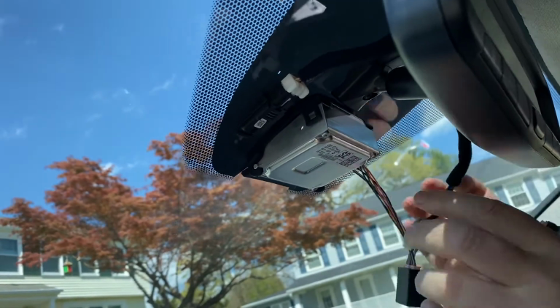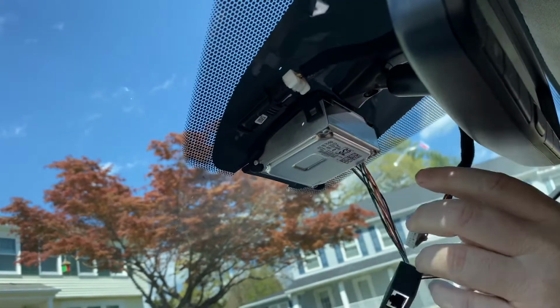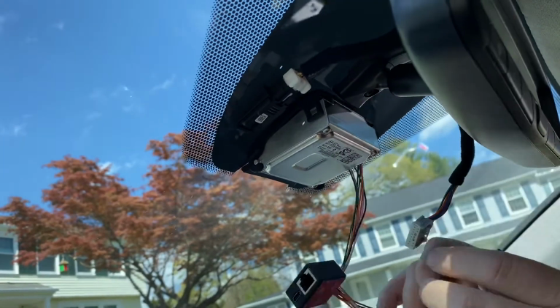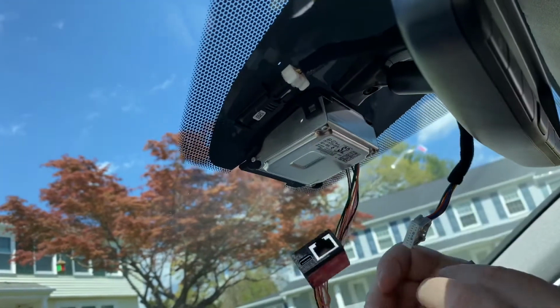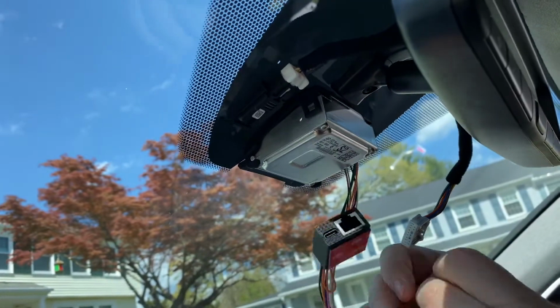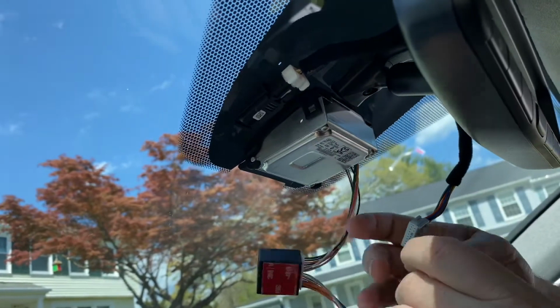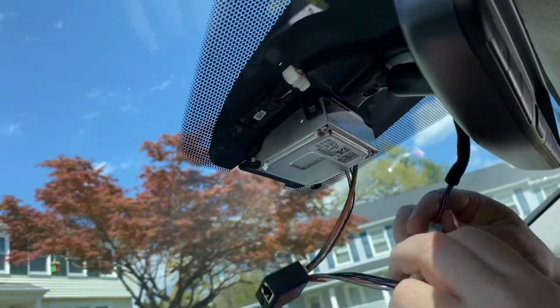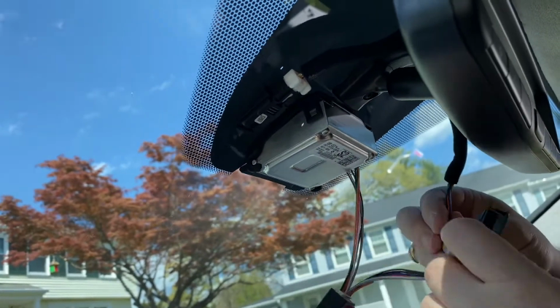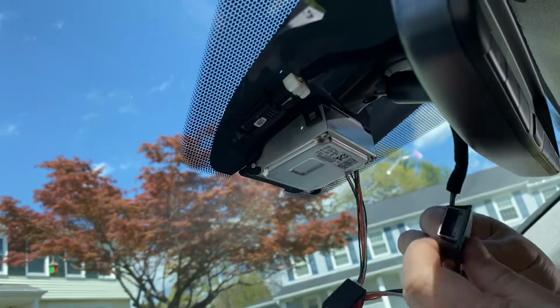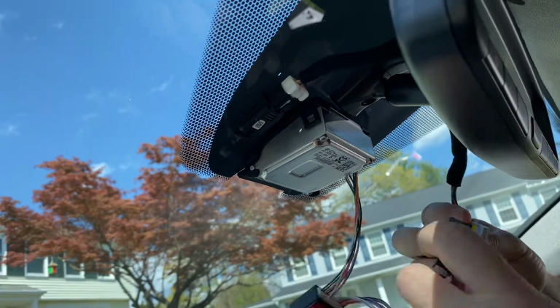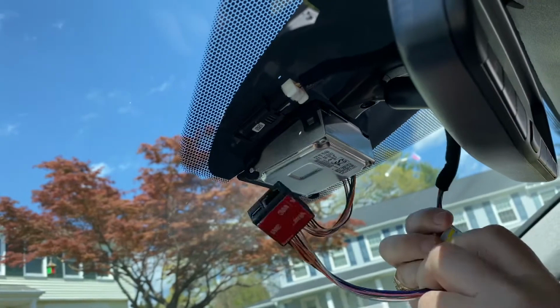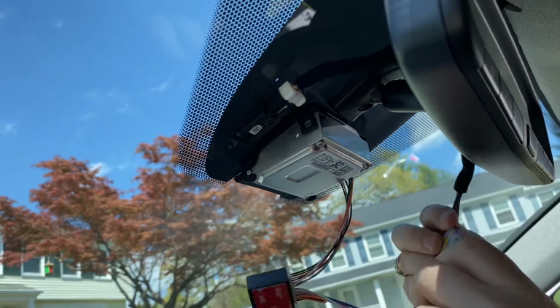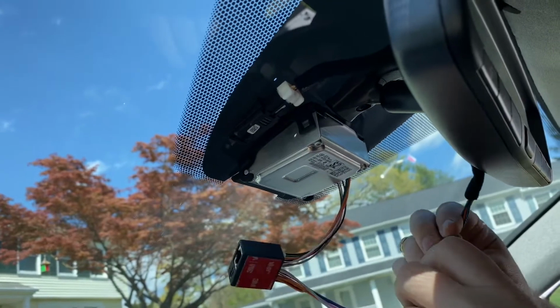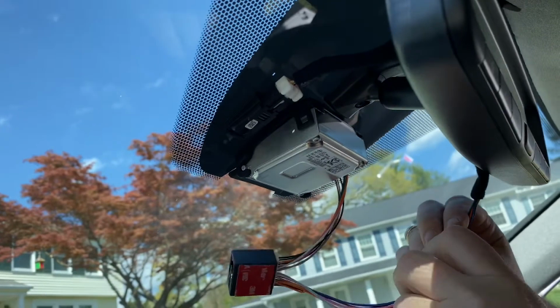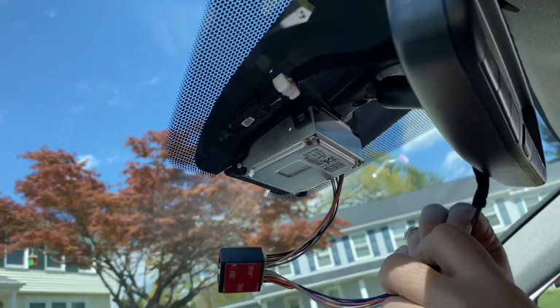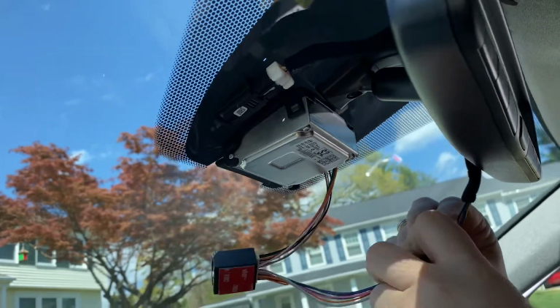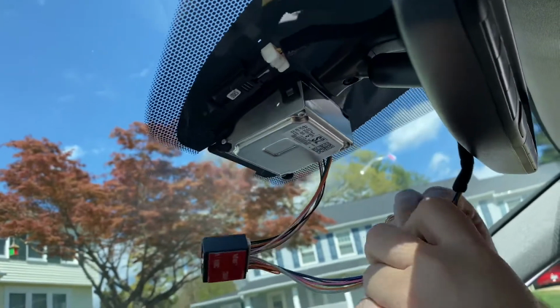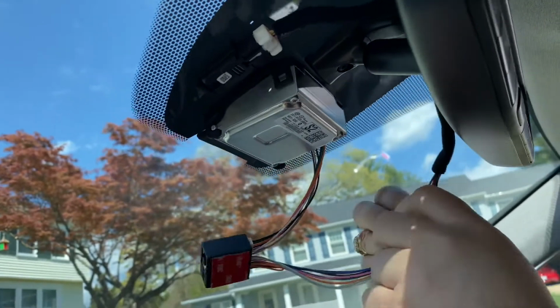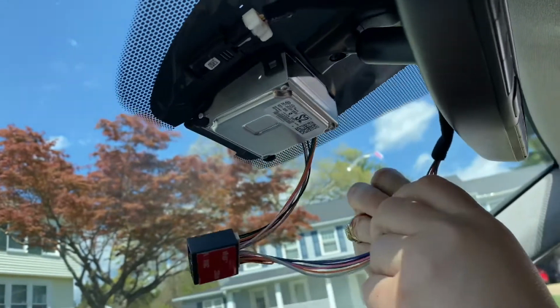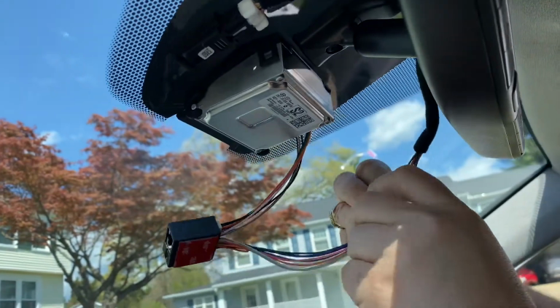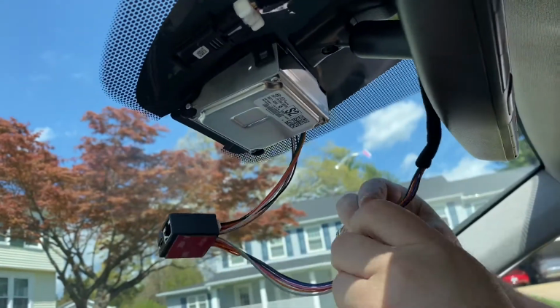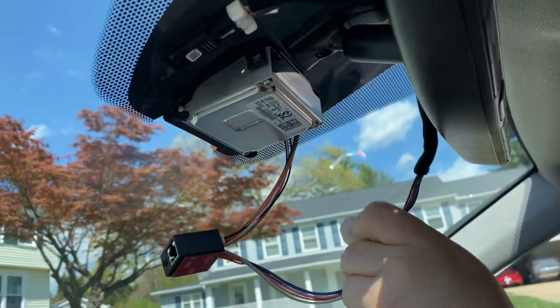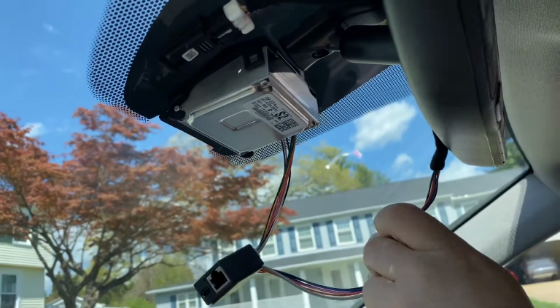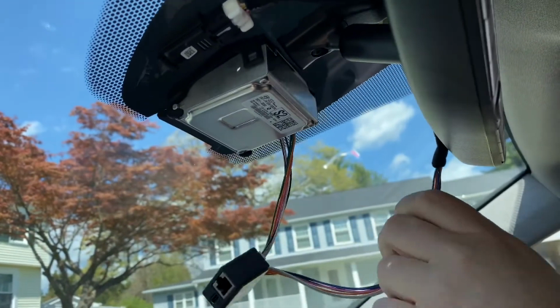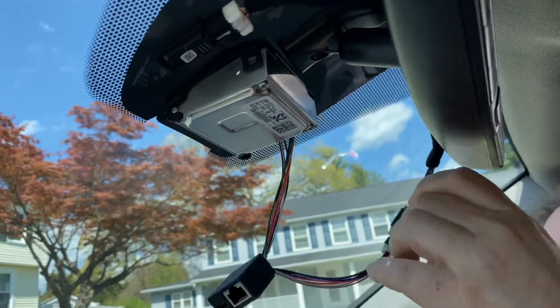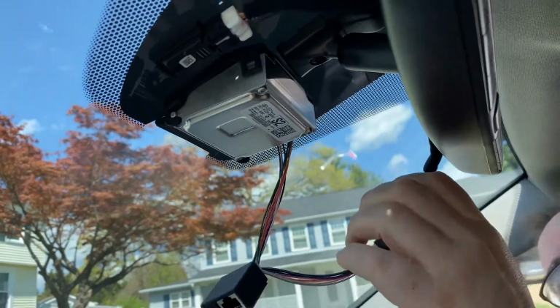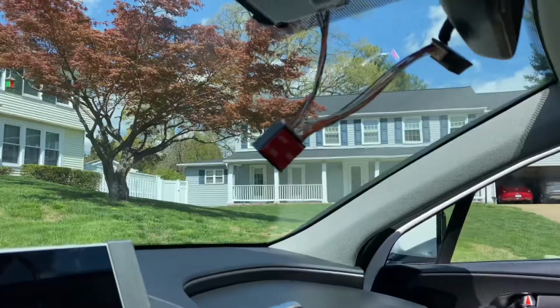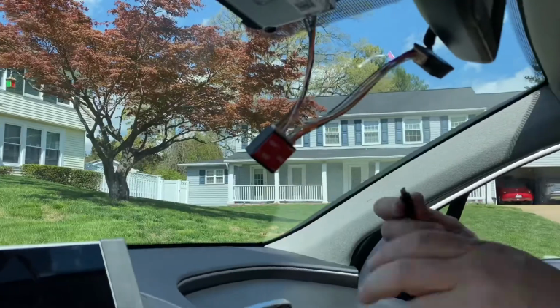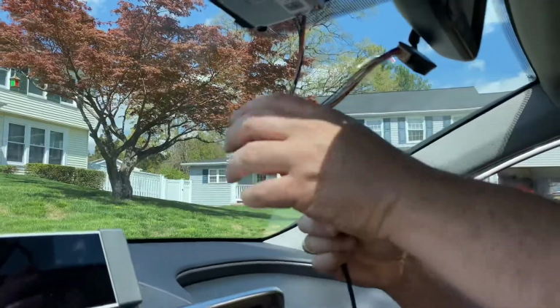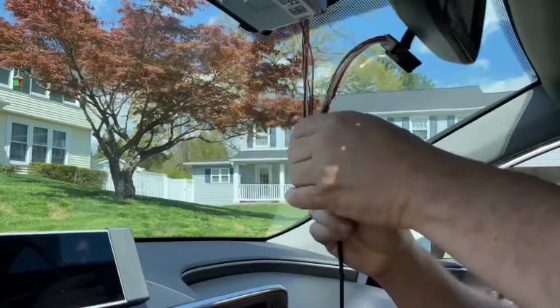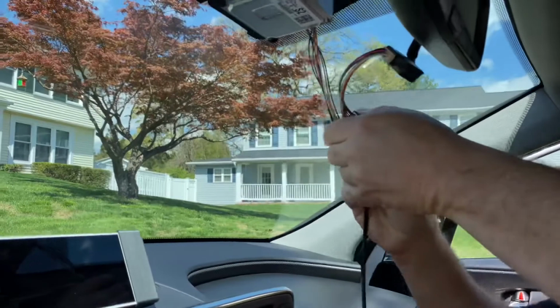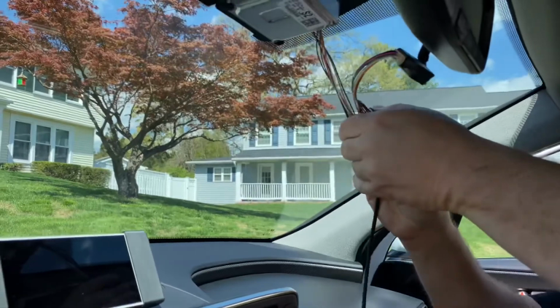Use double-sided tape when you're all done, but we decided to leave things hanging during the testing phase. This connects to the auto-pilot.